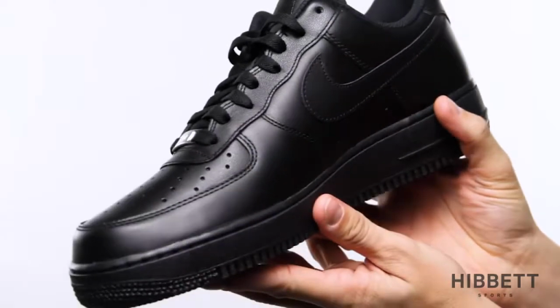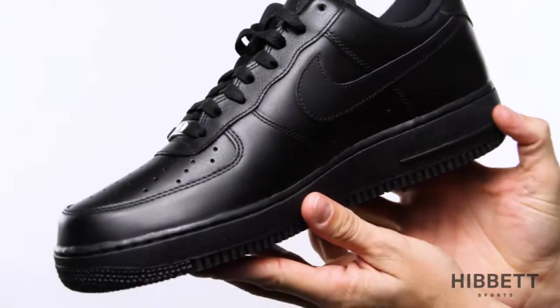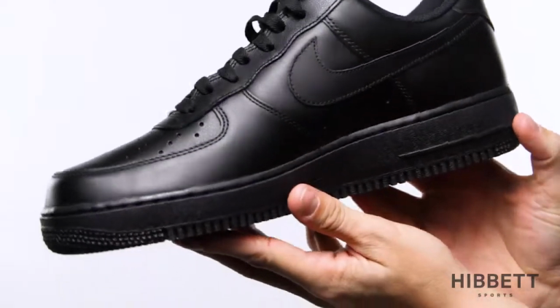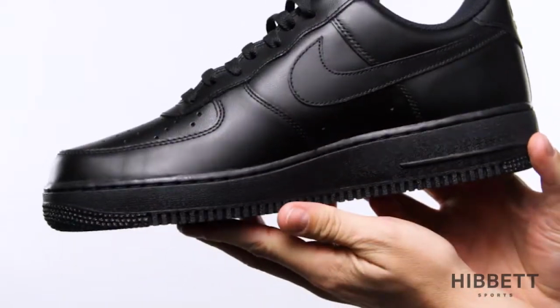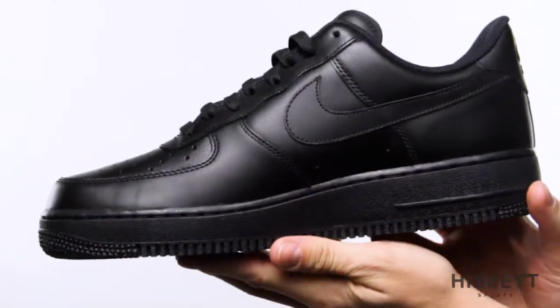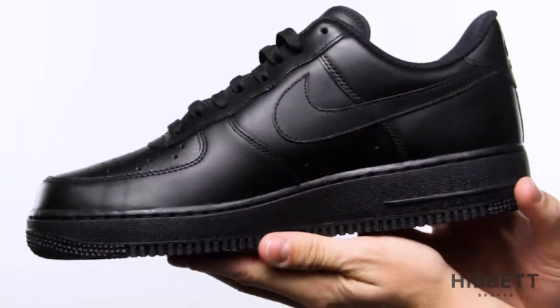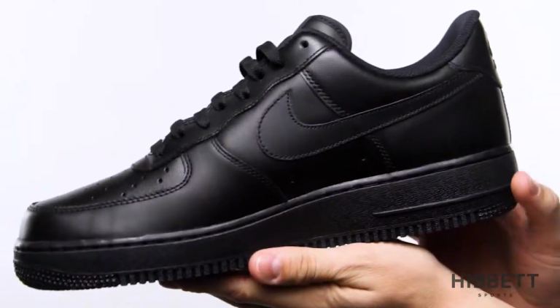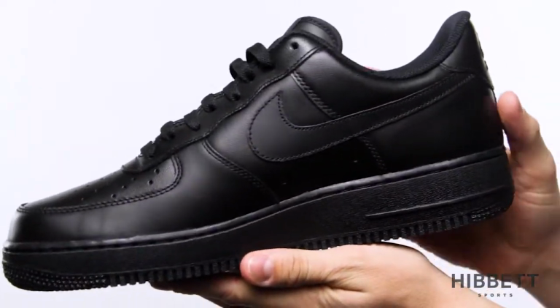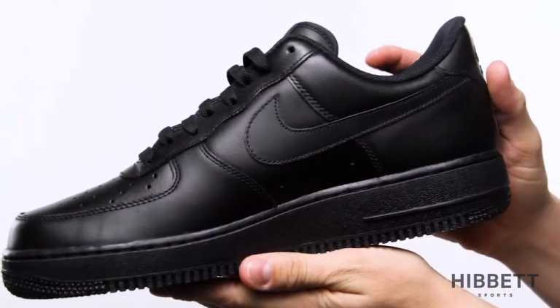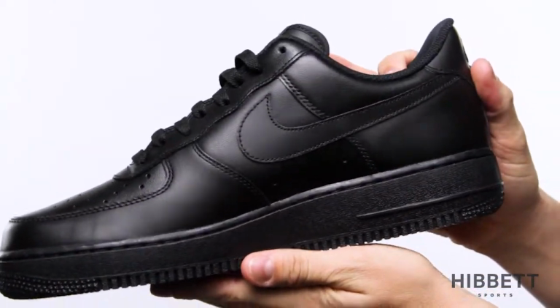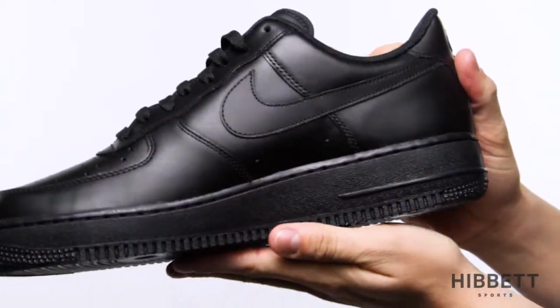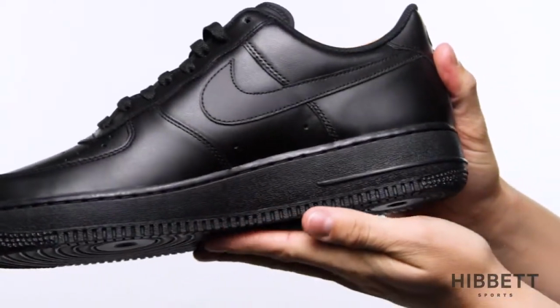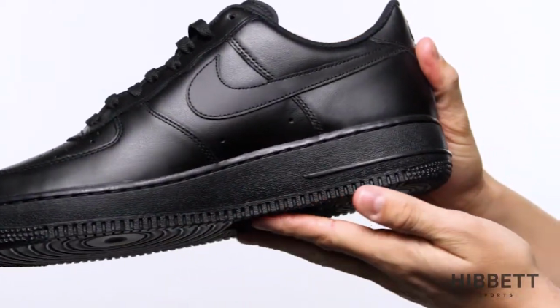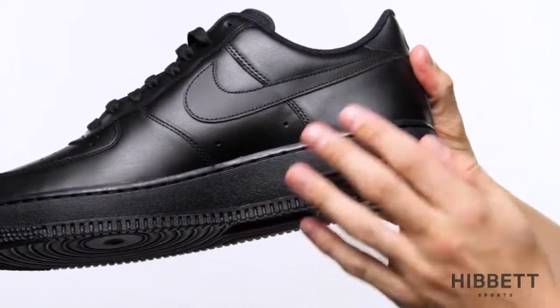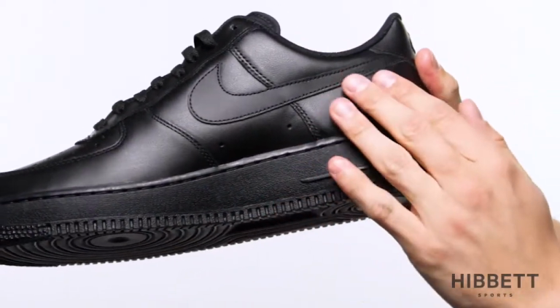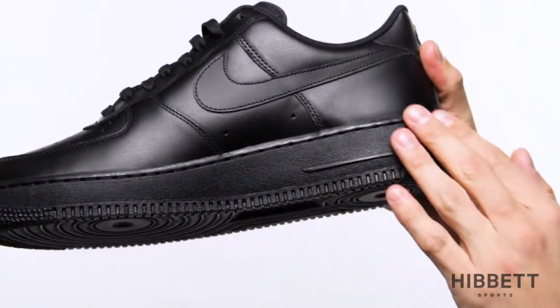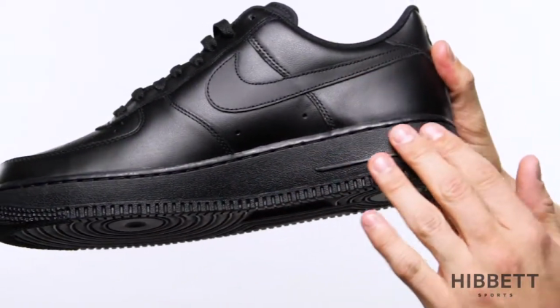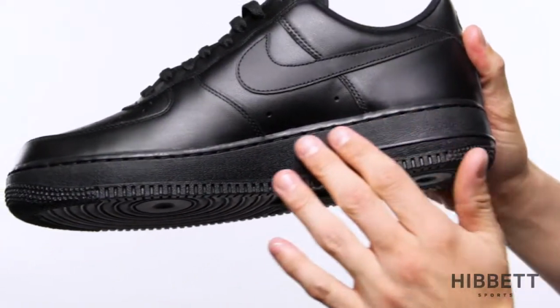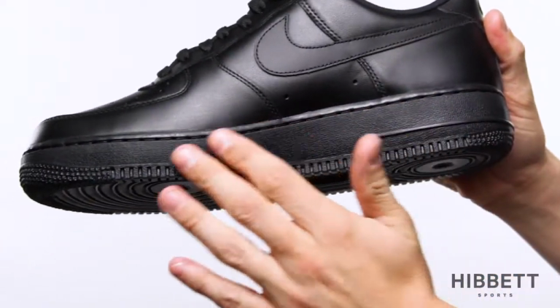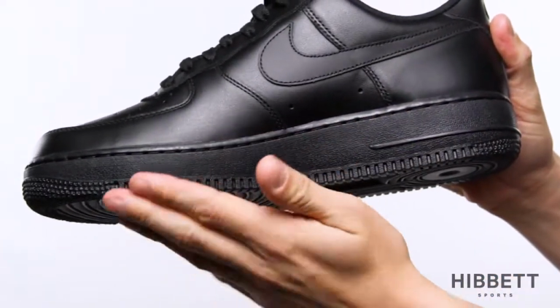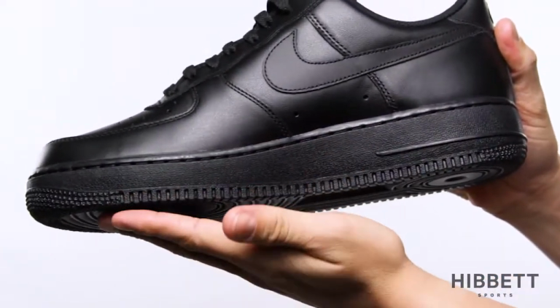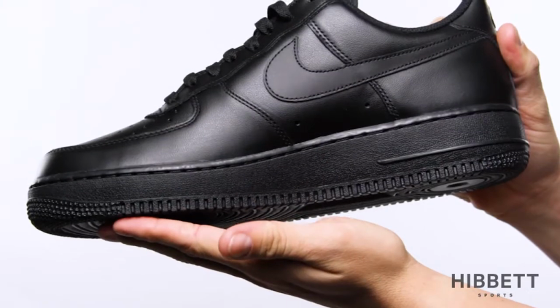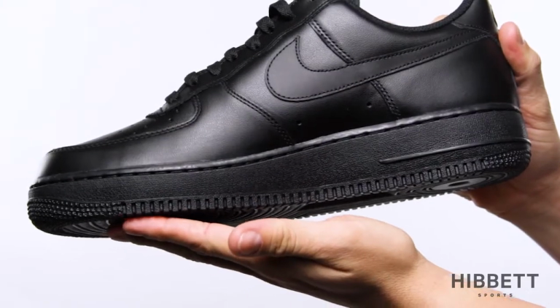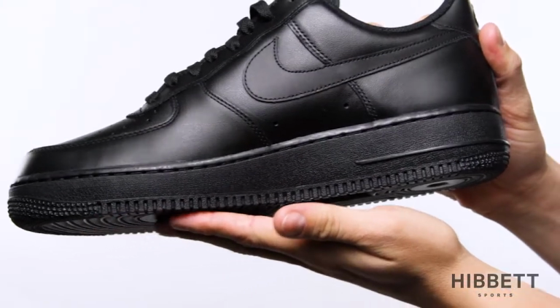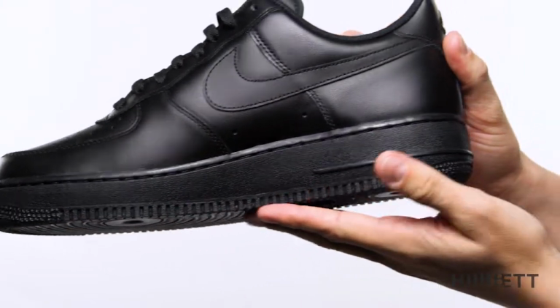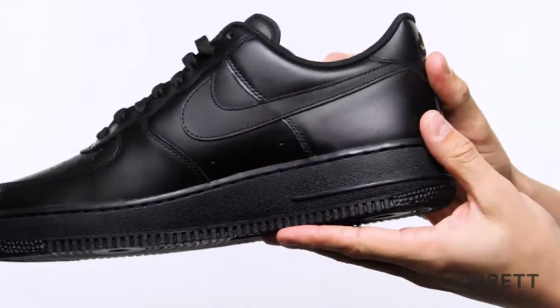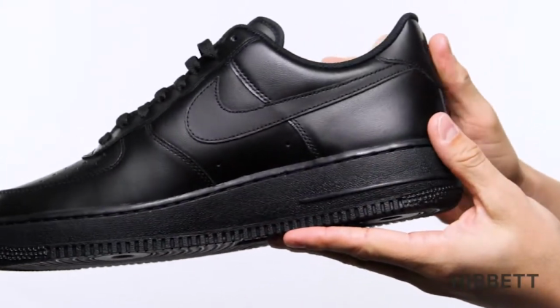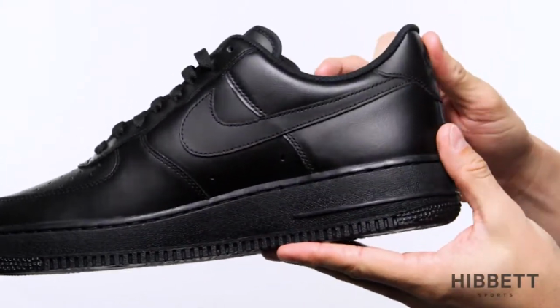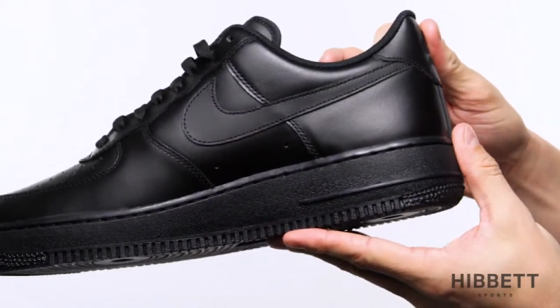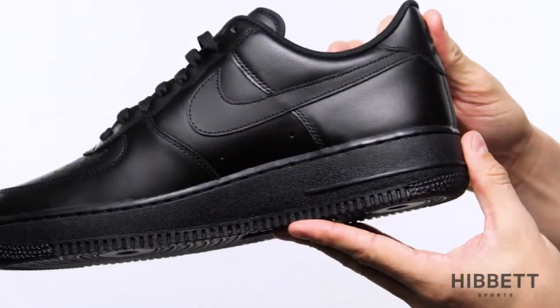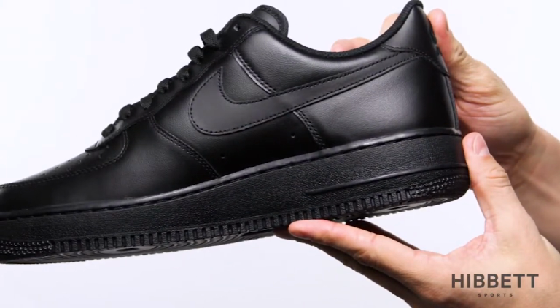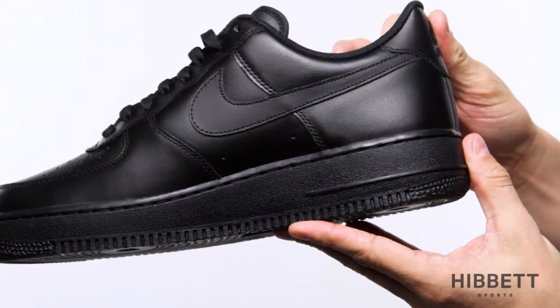The next thing you'll notice is the comfort. The cushion midsole of the Air Force One features an airsole unit in the heel for shock absorption.